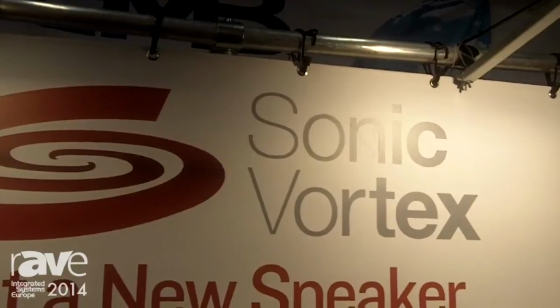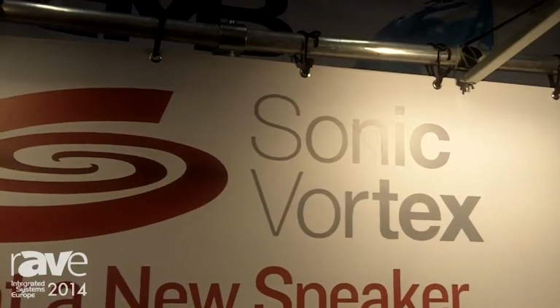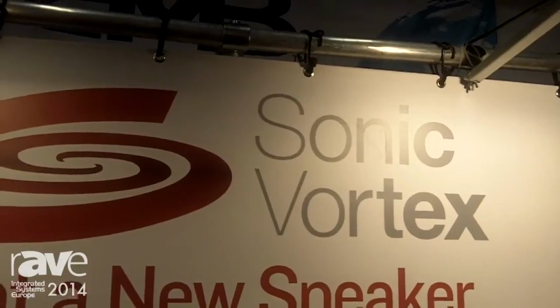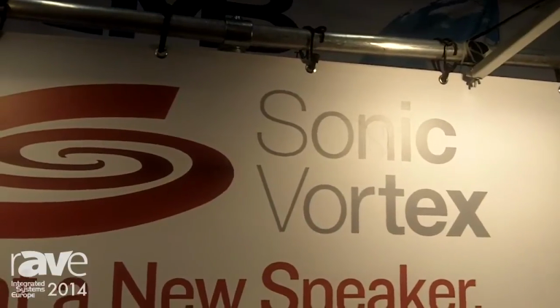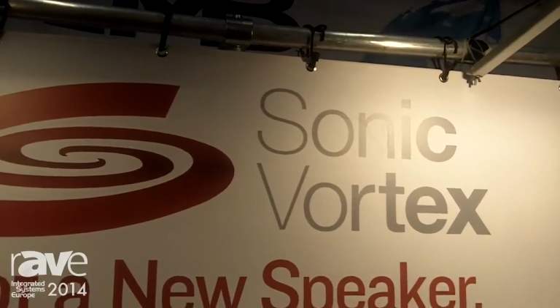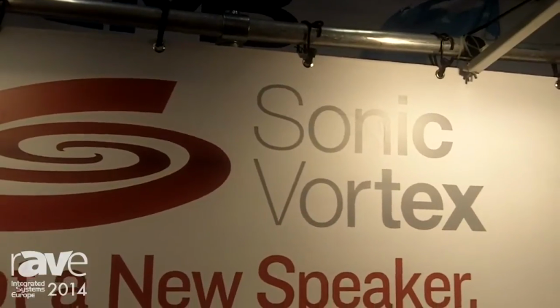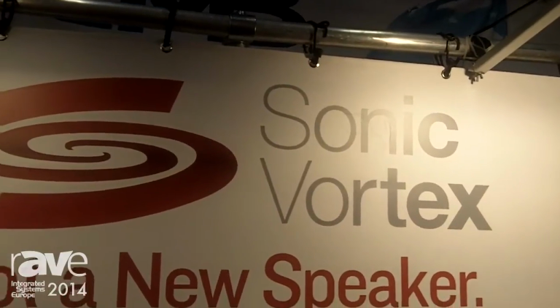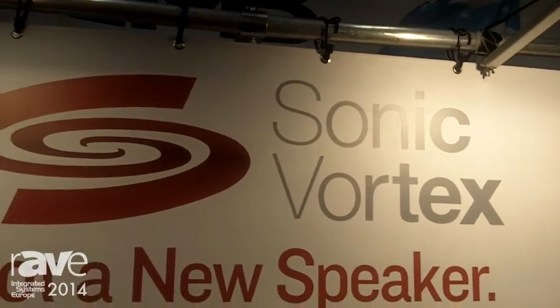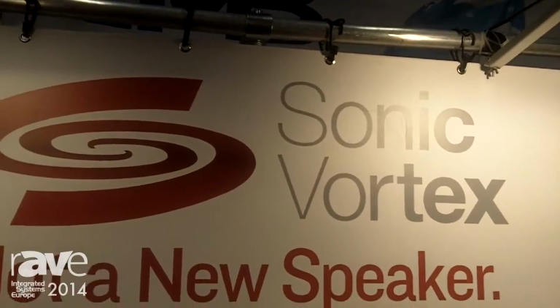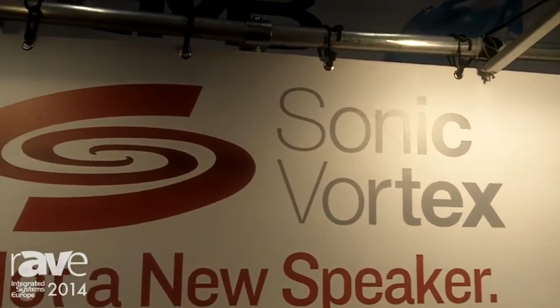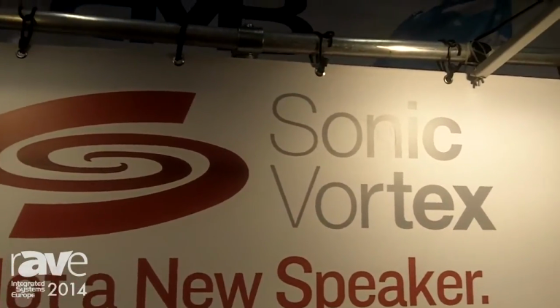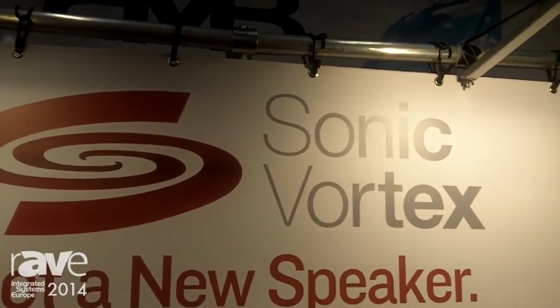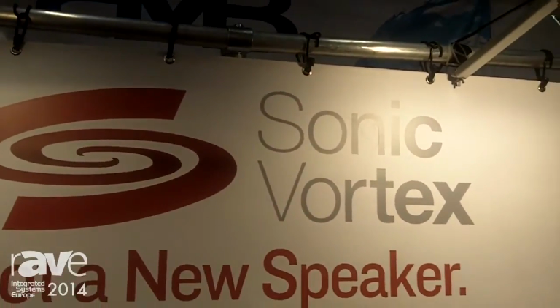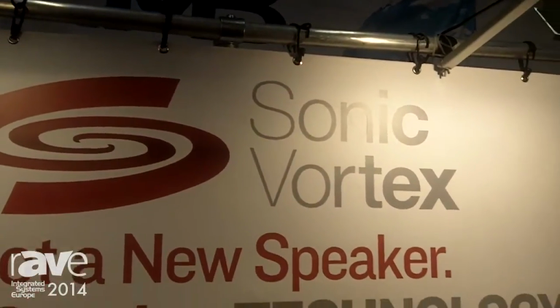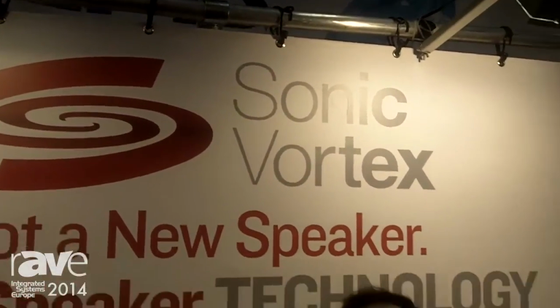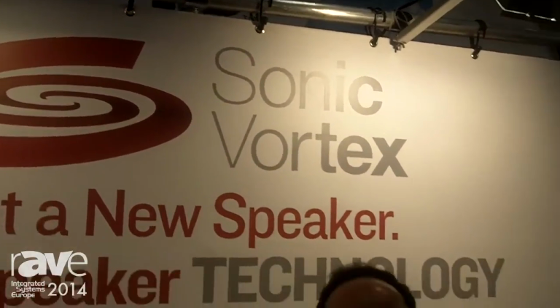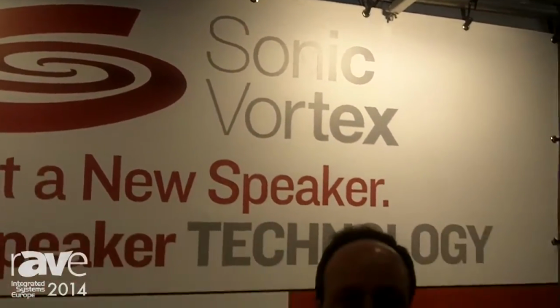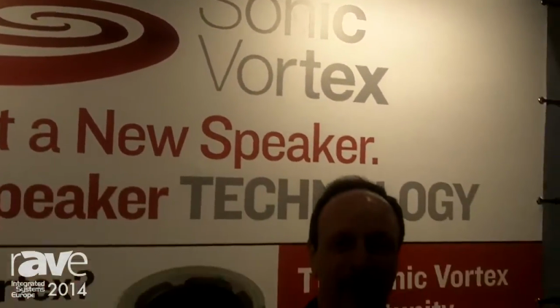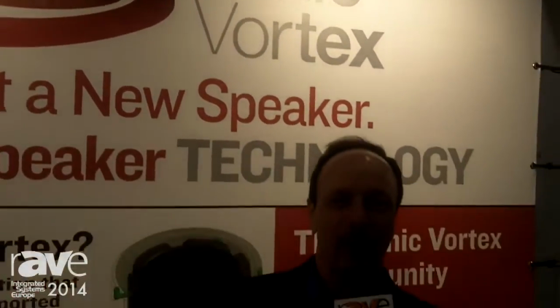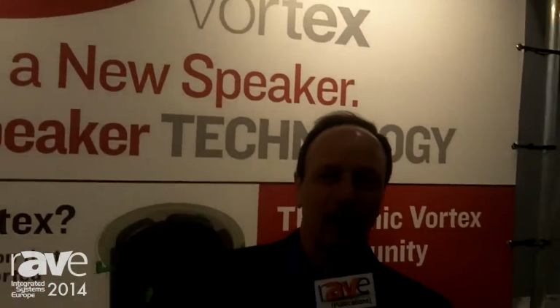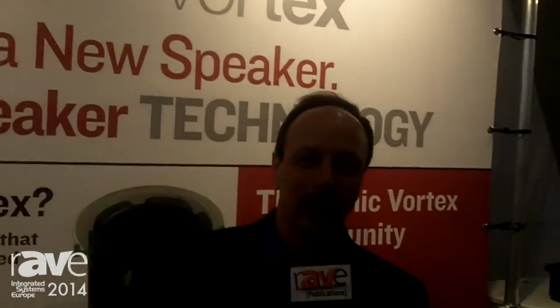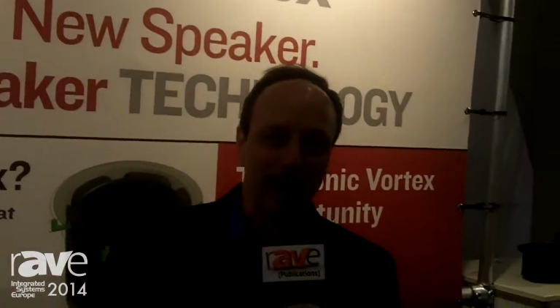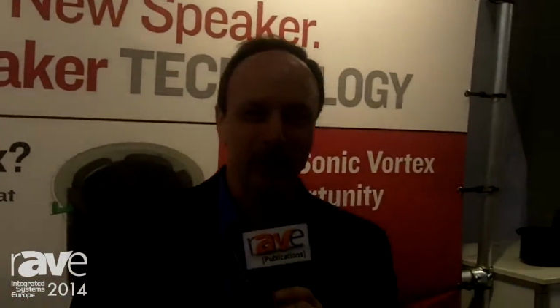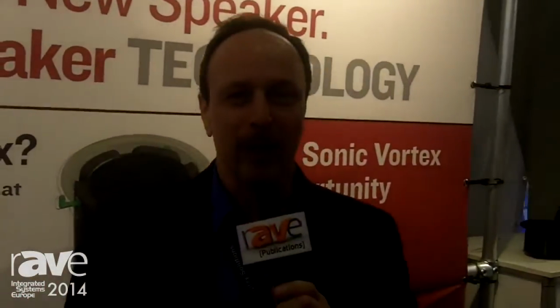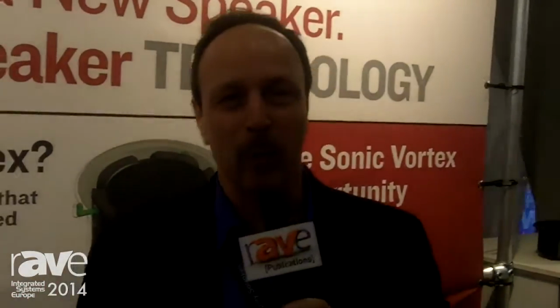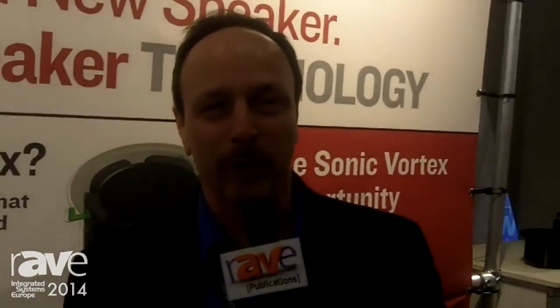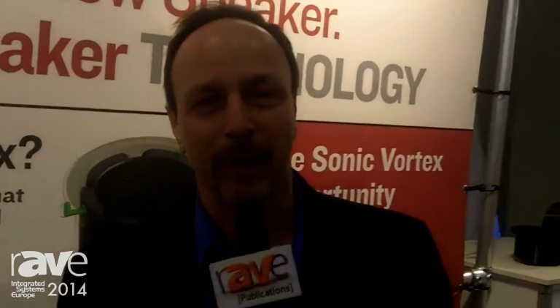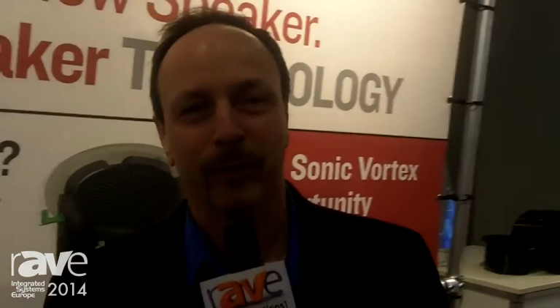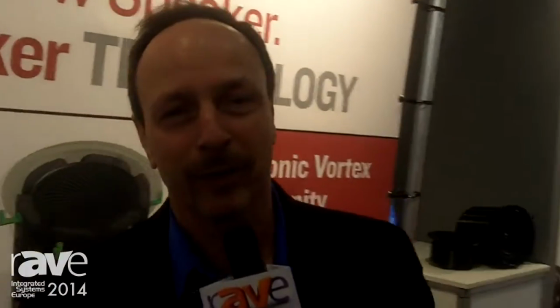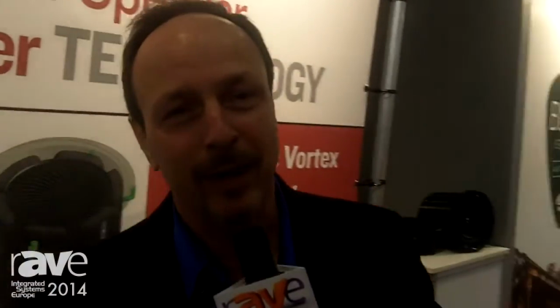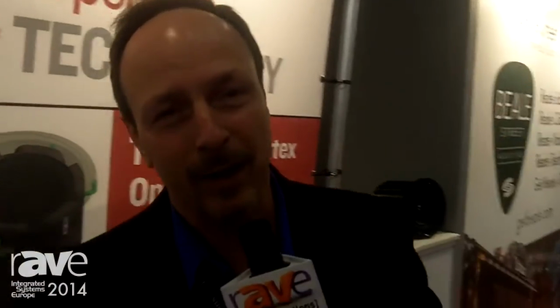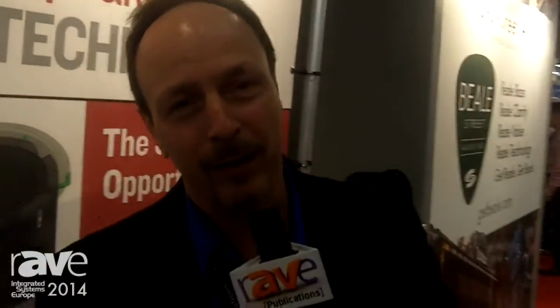How are you doing there, ISC 2014? Mark Czakowski here talking about Sonic Vortex technology.